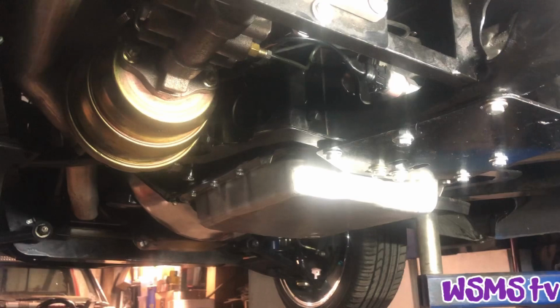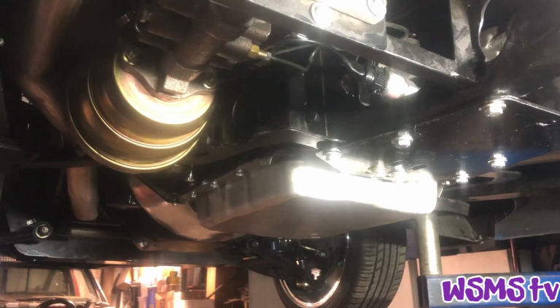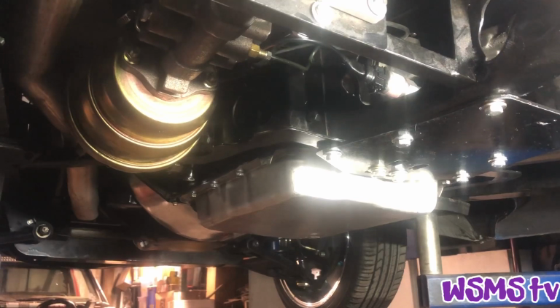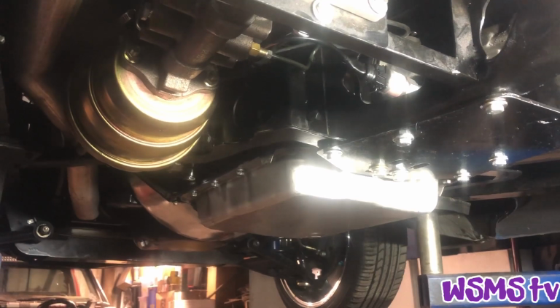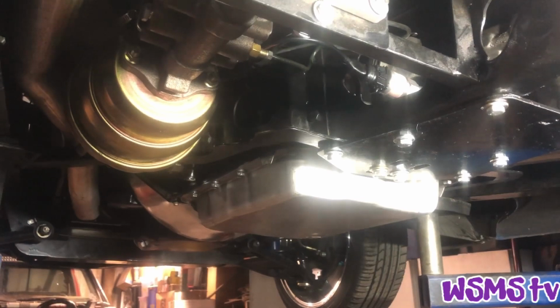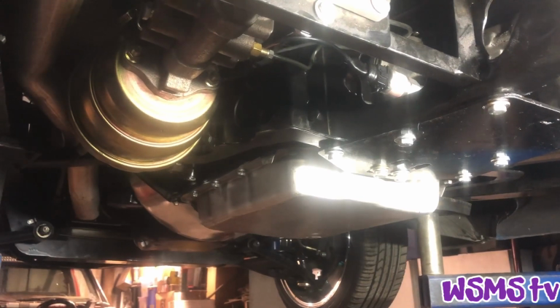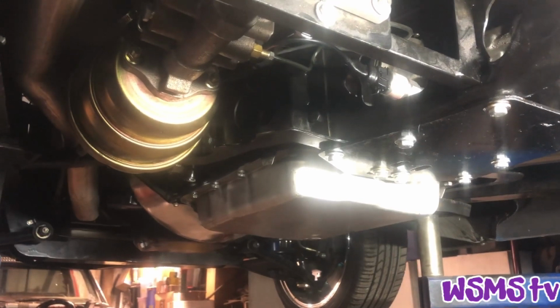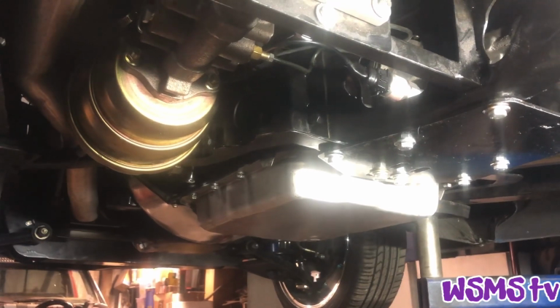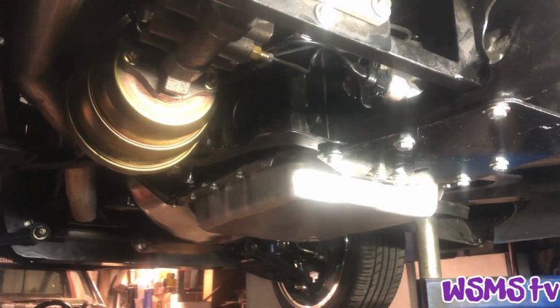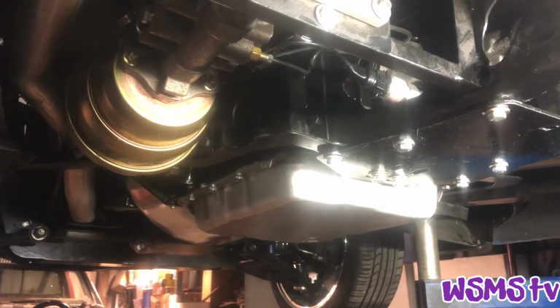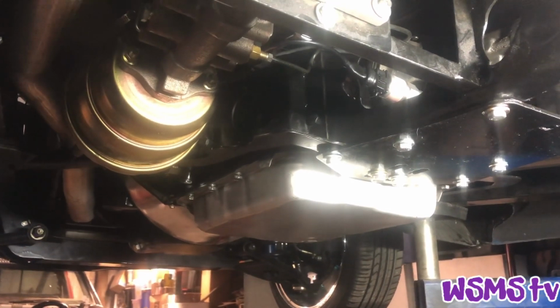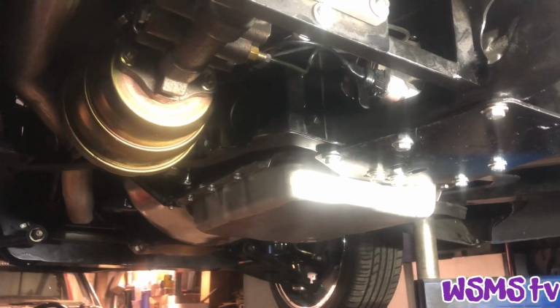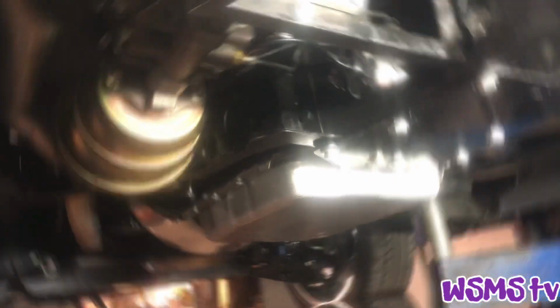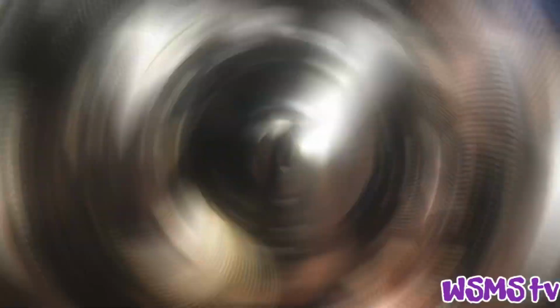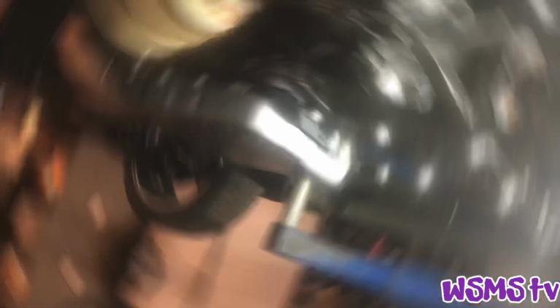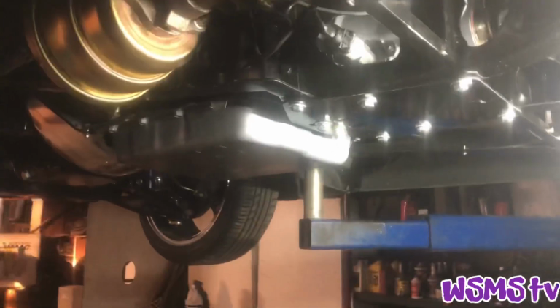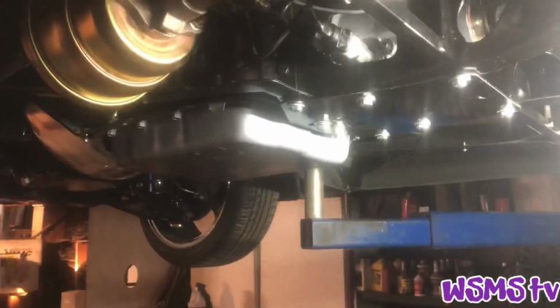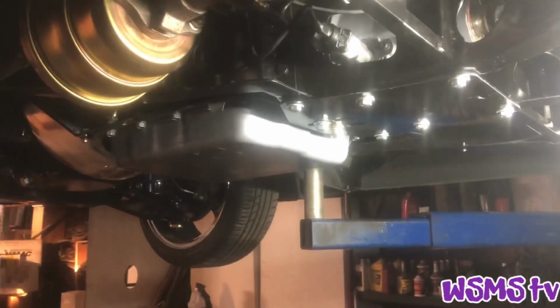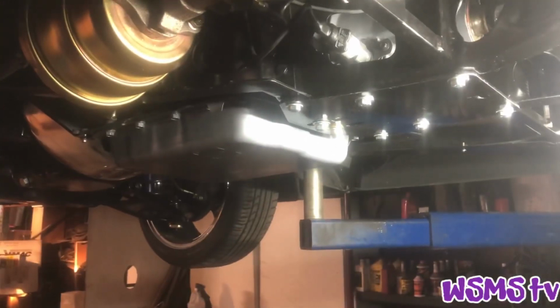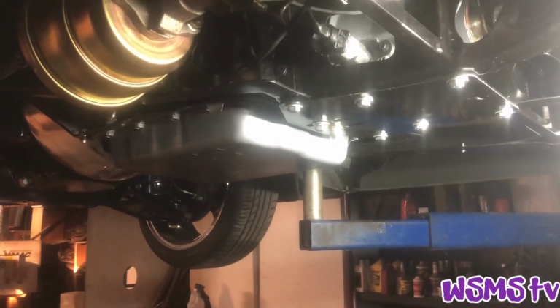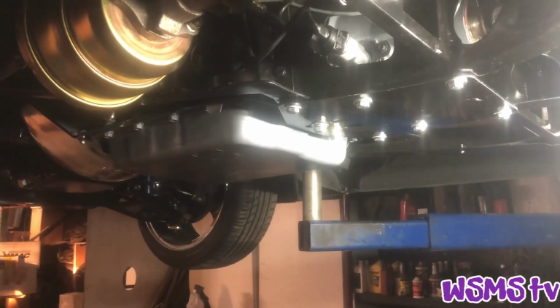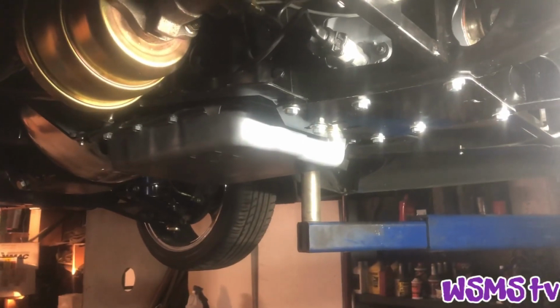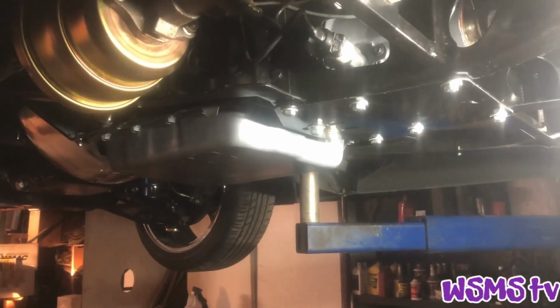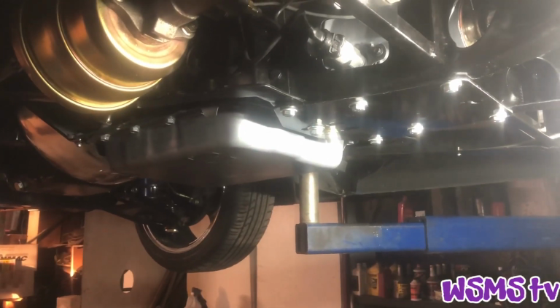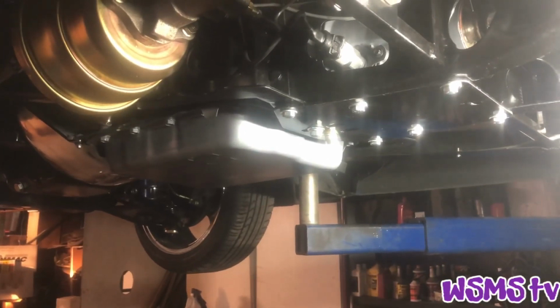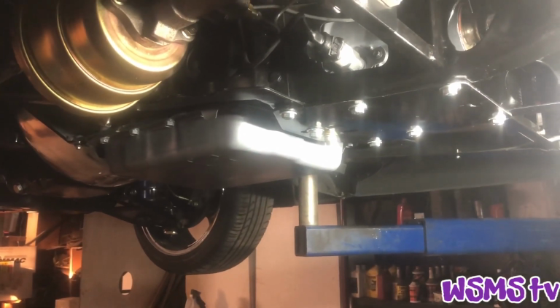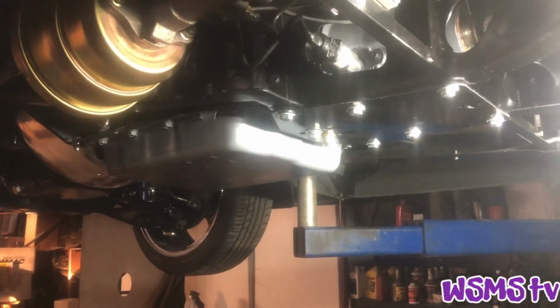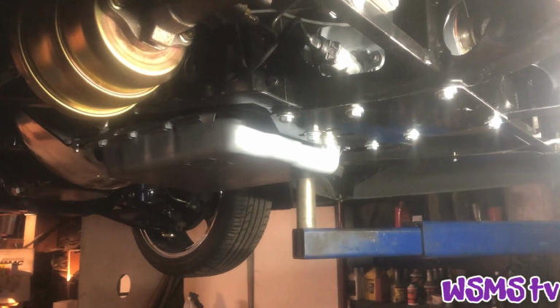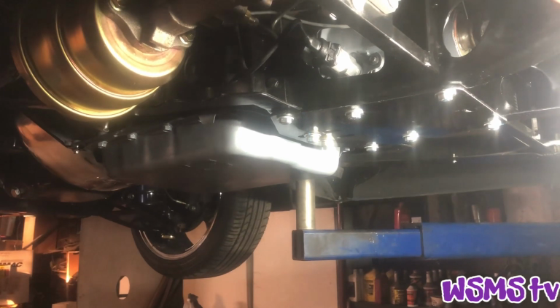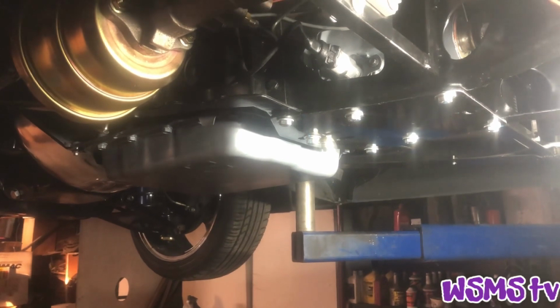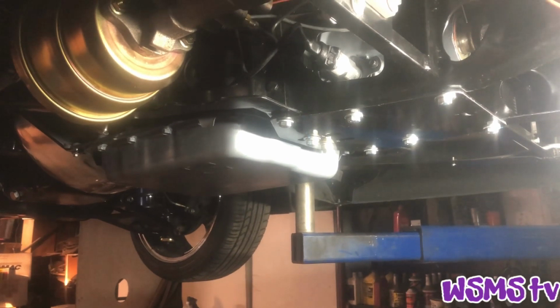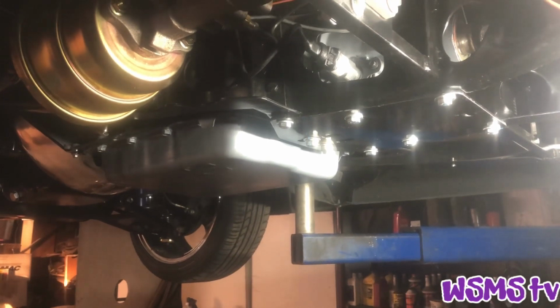Out with the old, in with the new. And just like that, the new transmission is in.